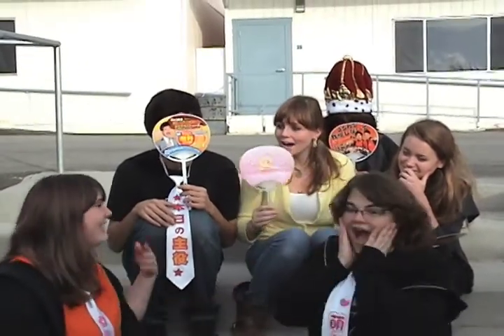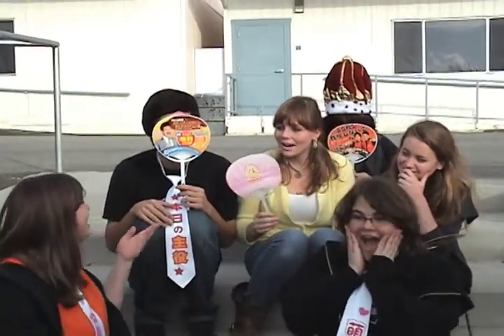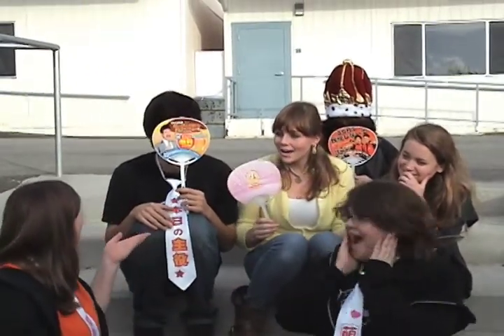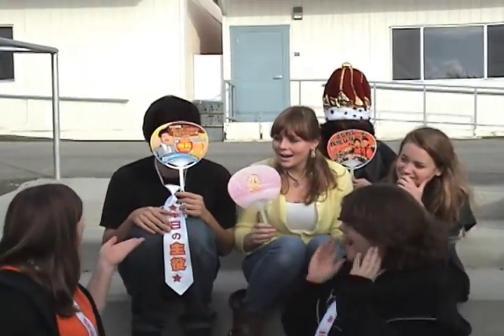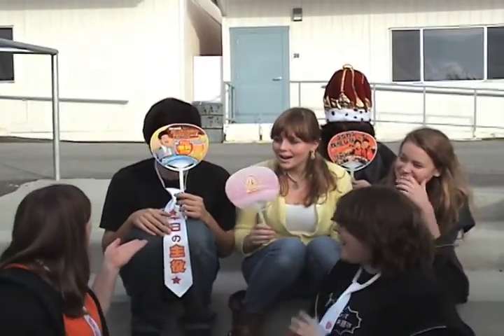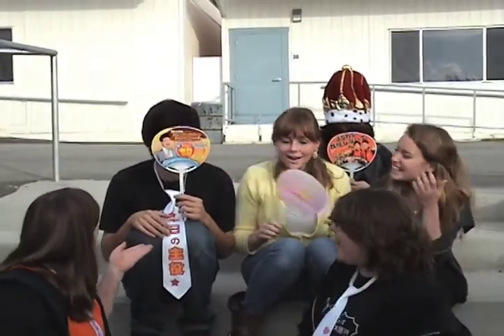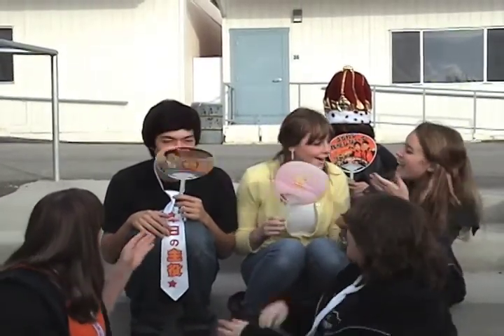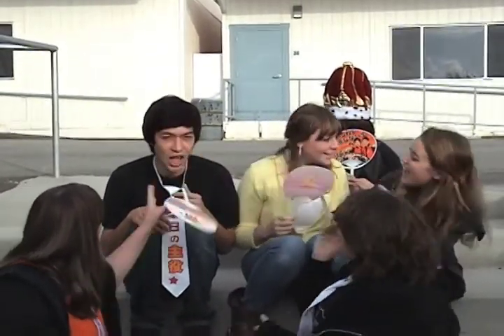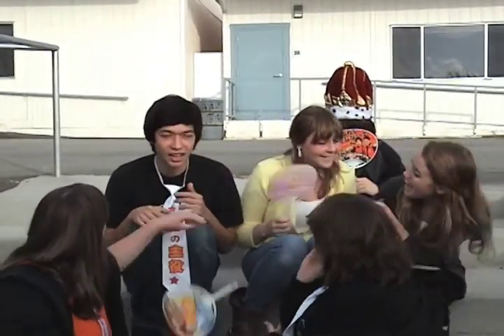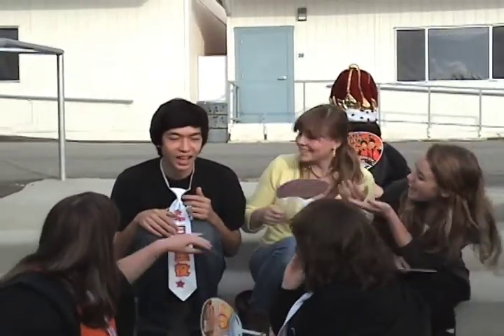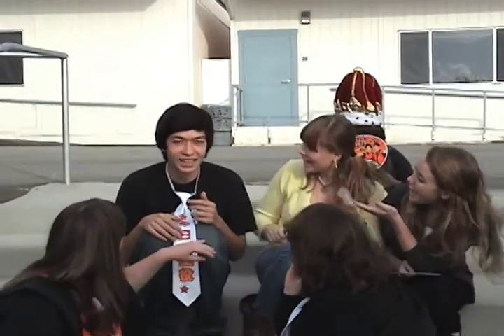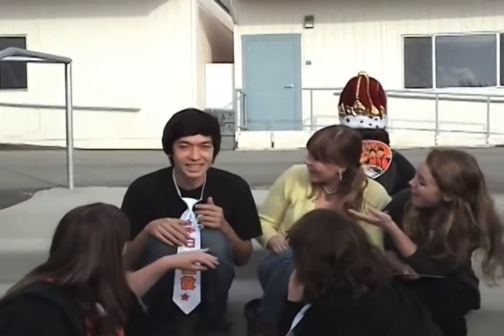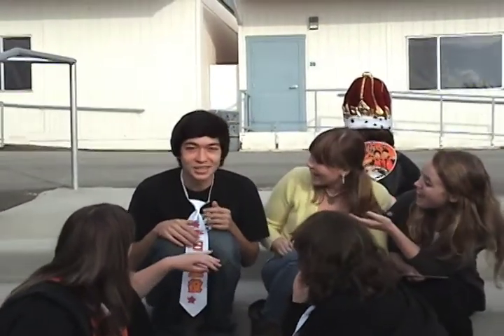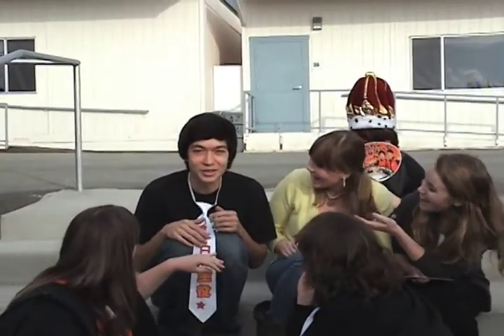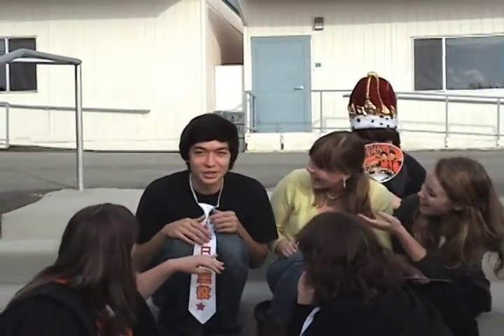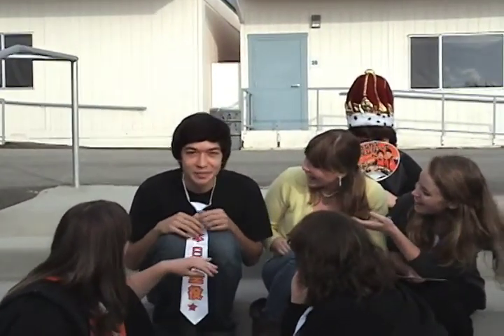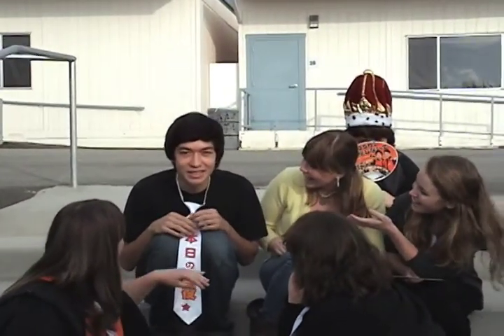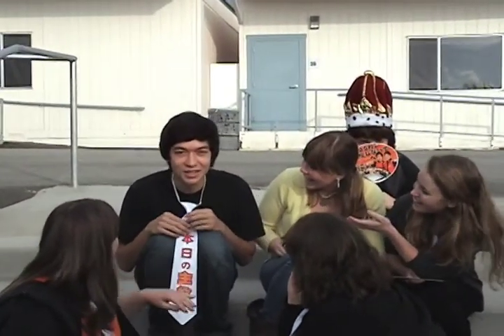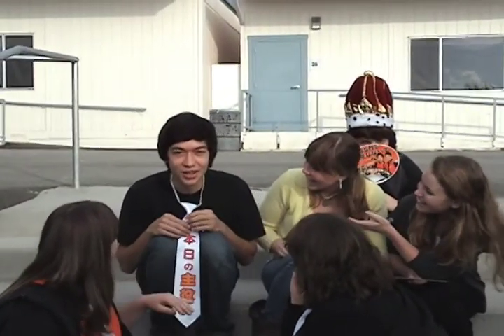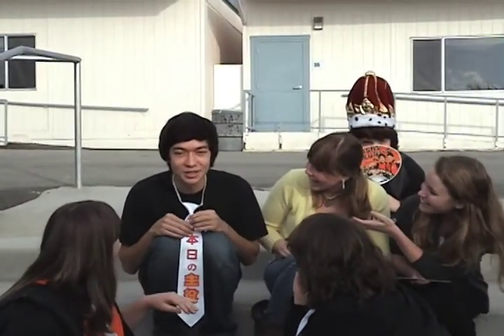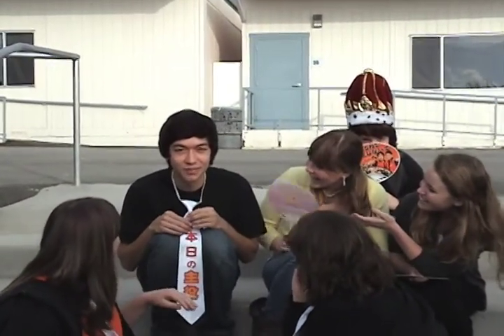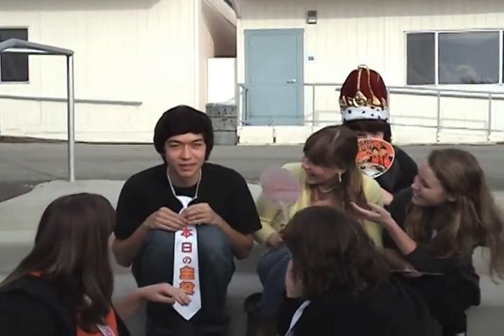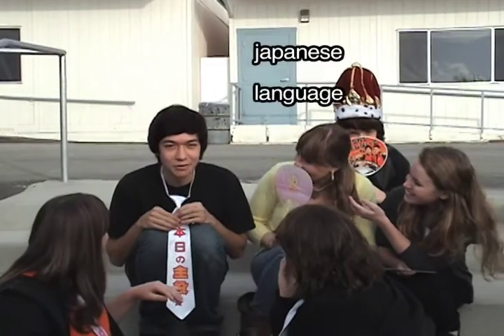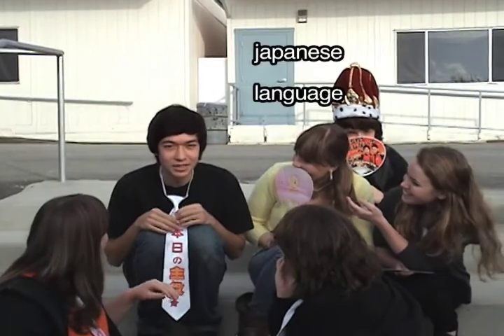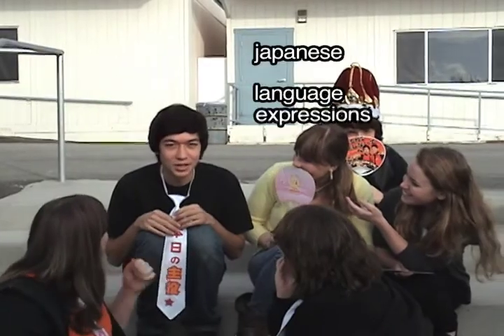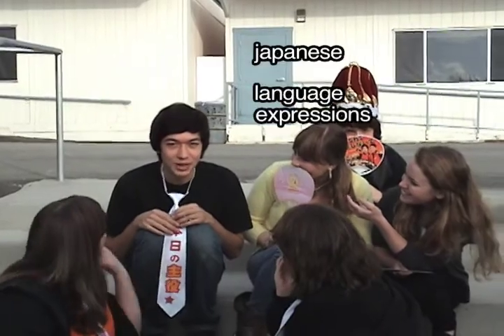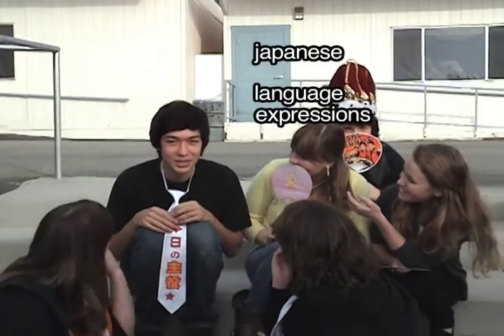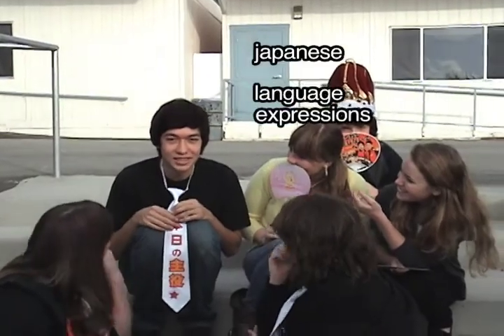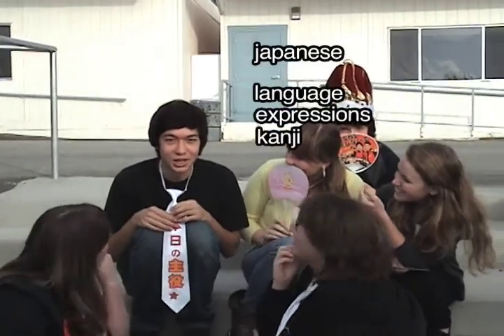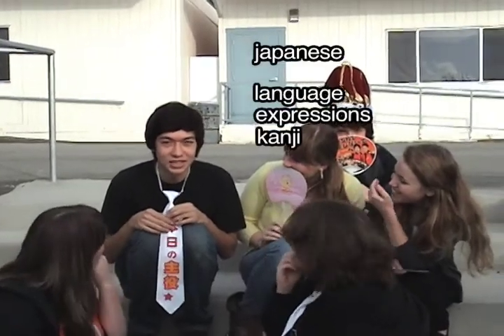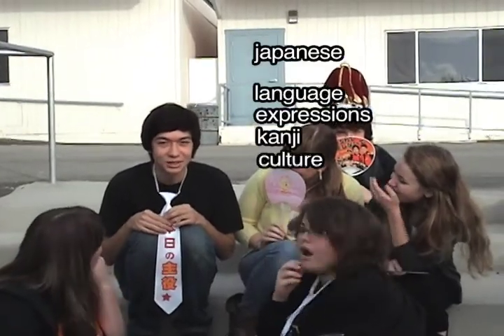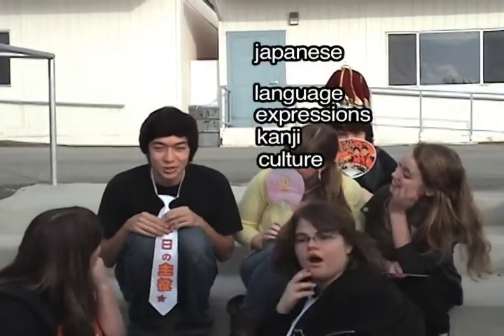It tests you on your Japanese knowledge of language, expressions, kanji, and culture.